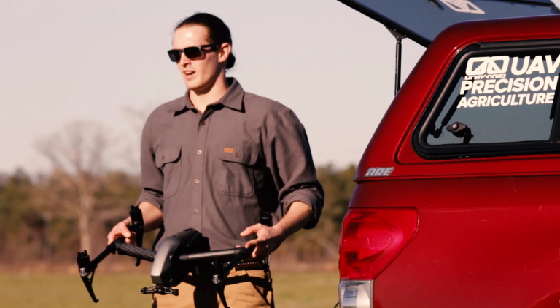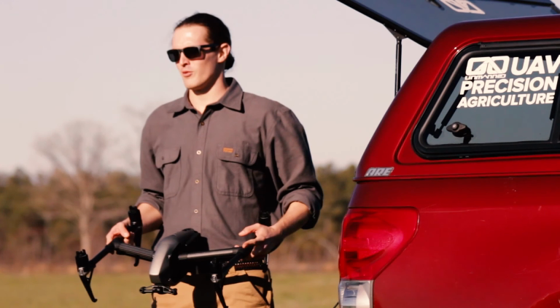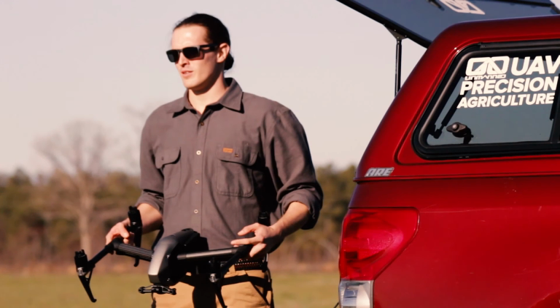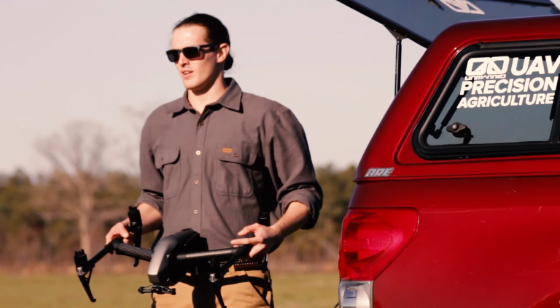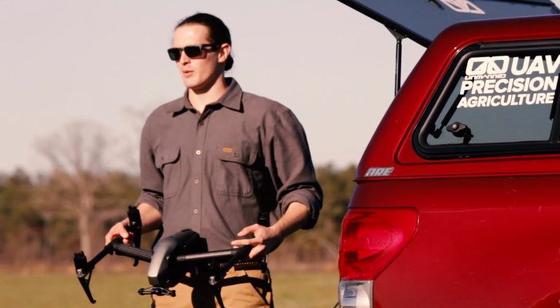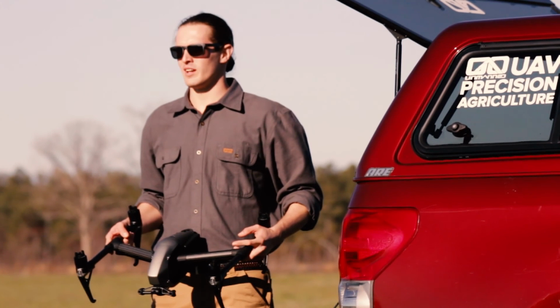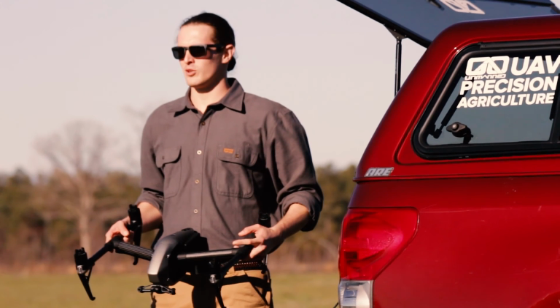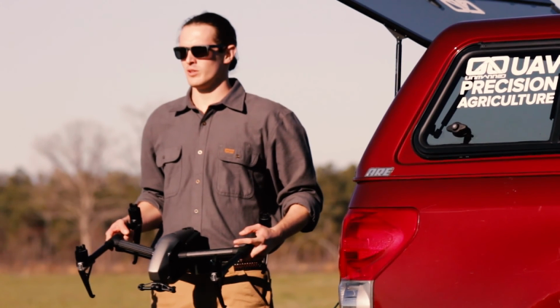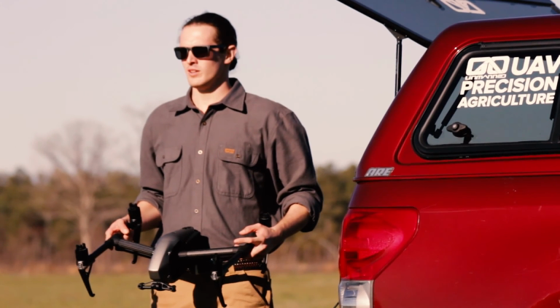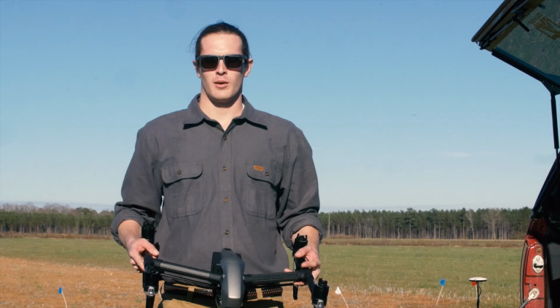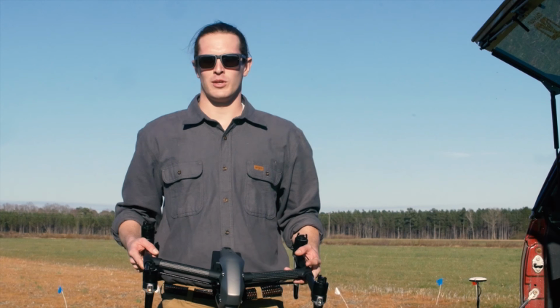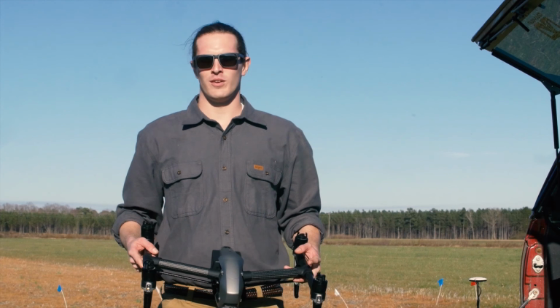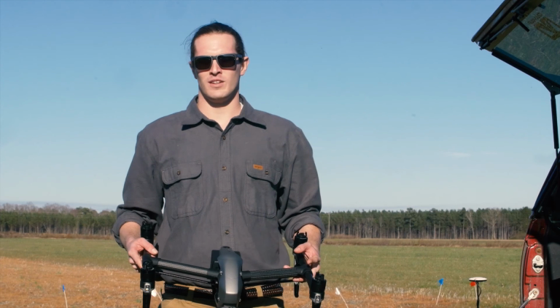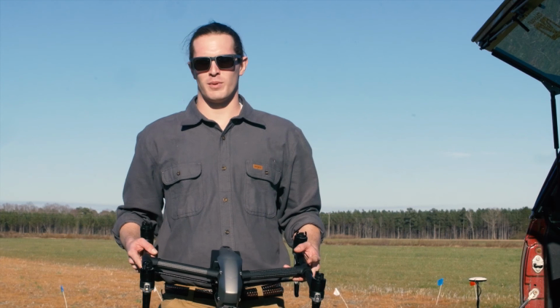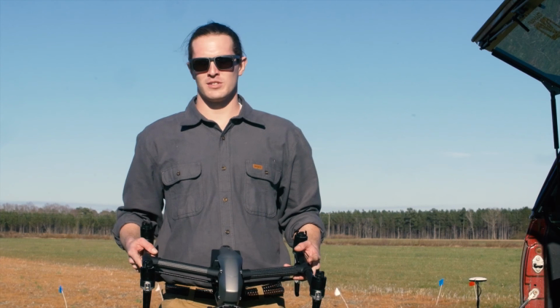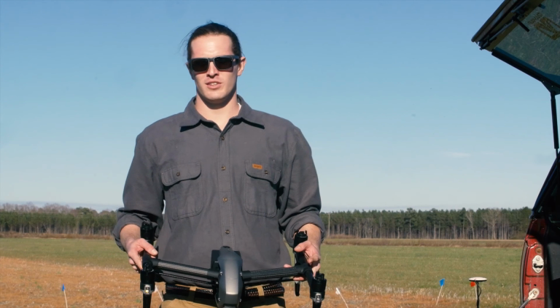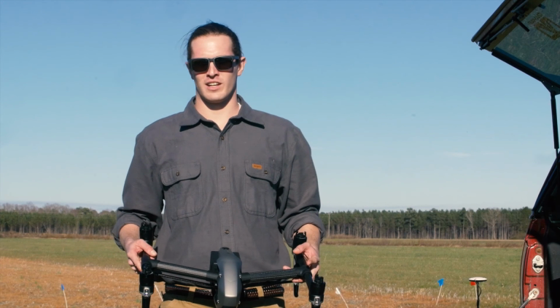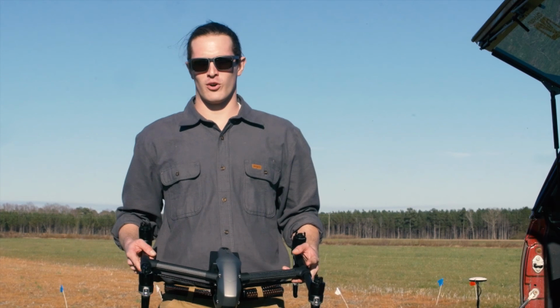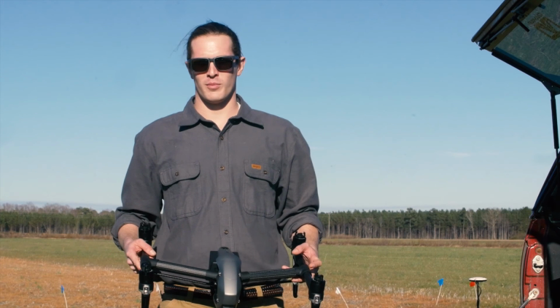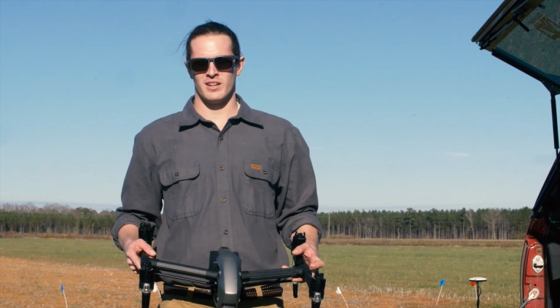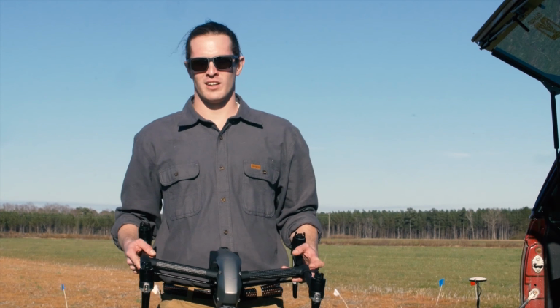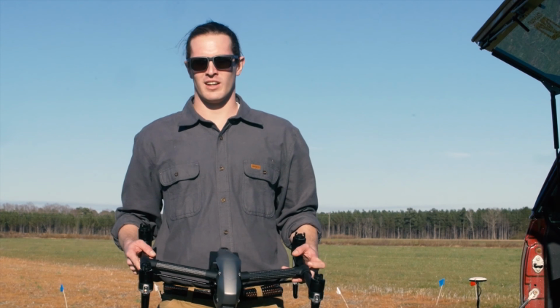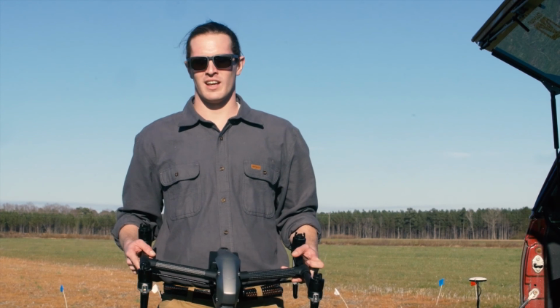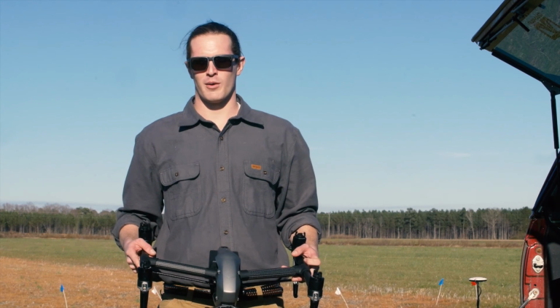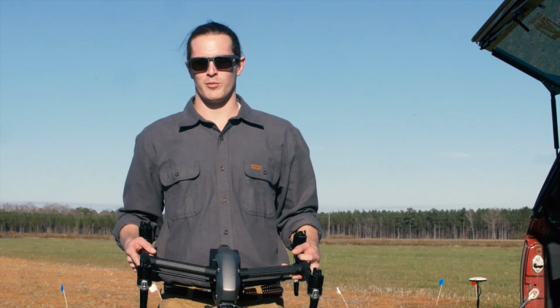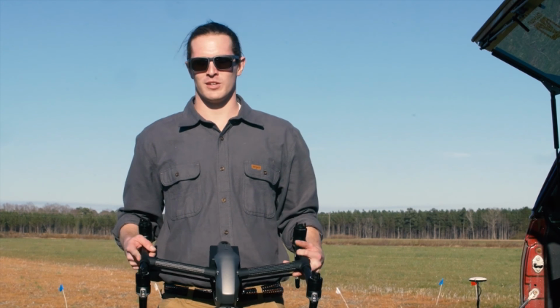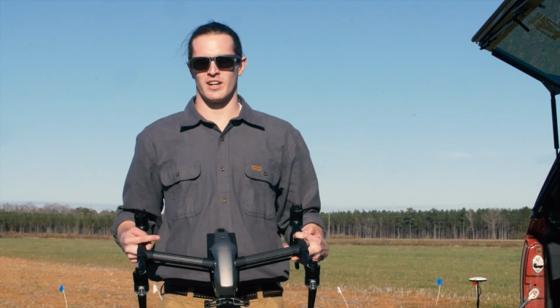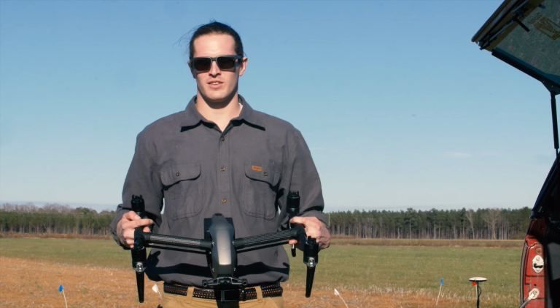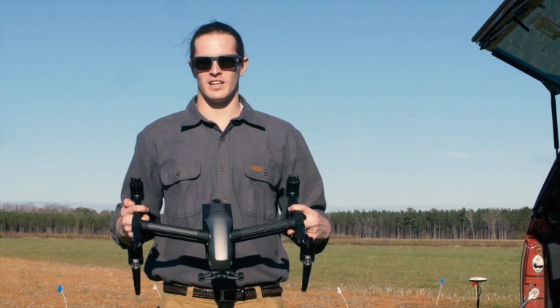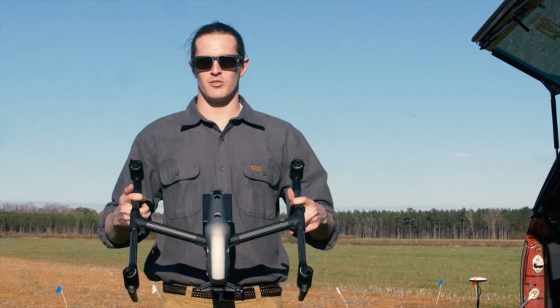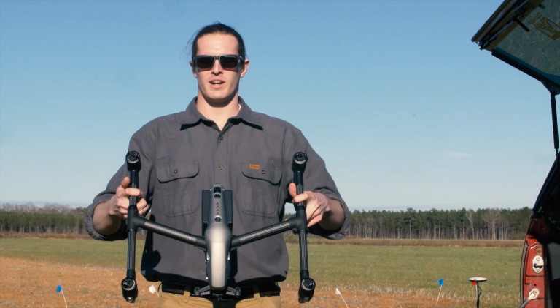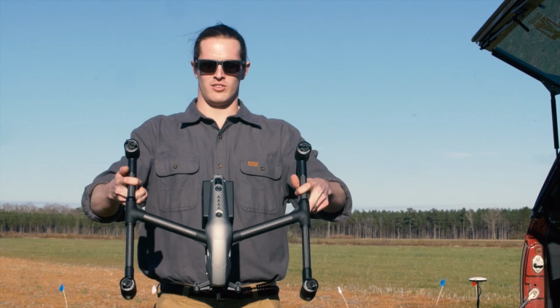Hey everyone, I'm Dan Cooley, I'm a UAV specialist at Go Unmanned, and today I'm going to be trying out the Inspire 2.